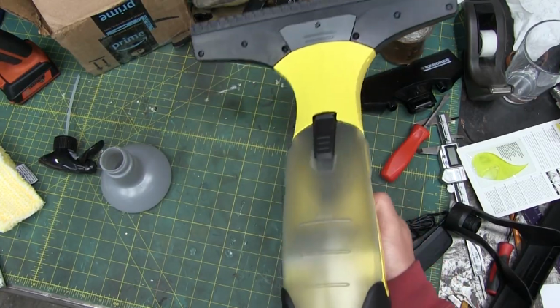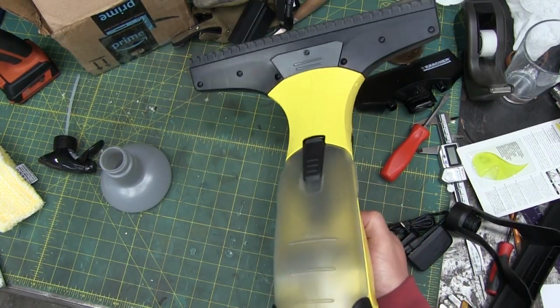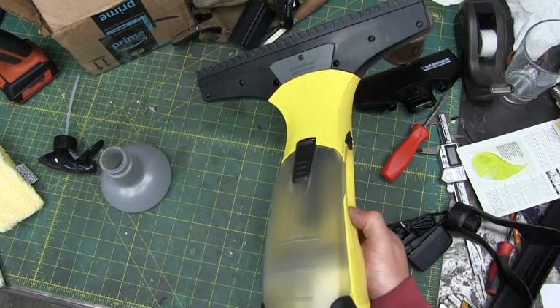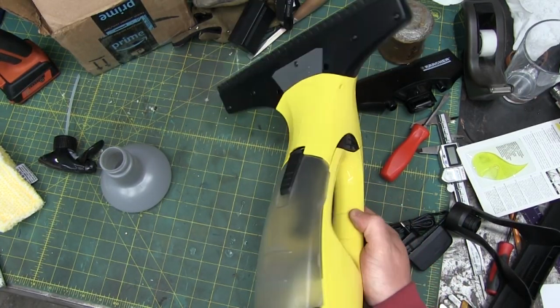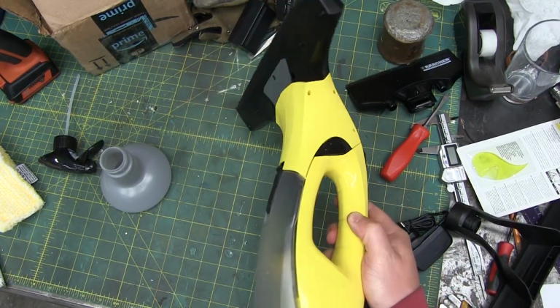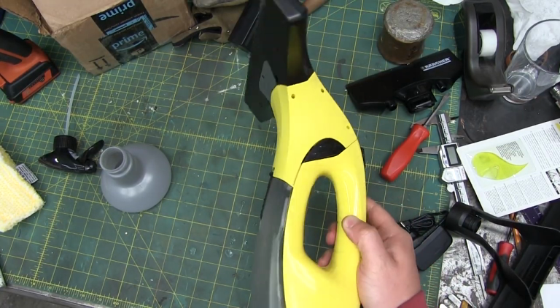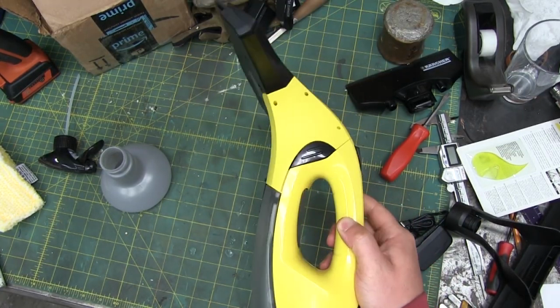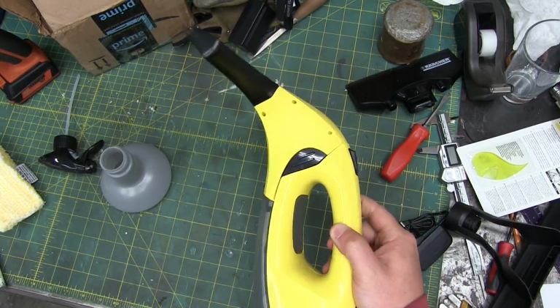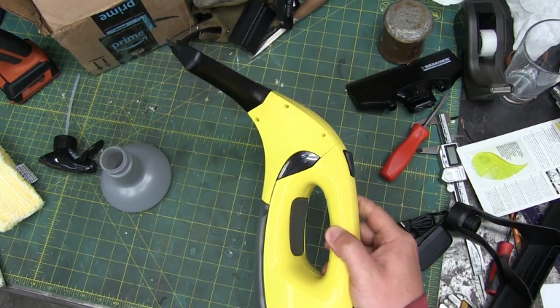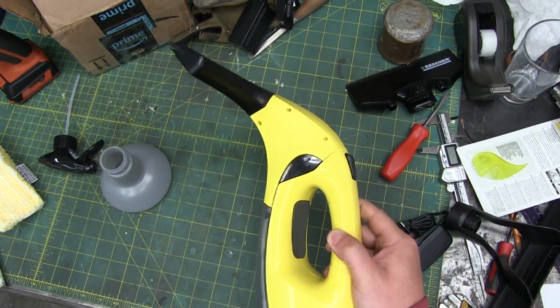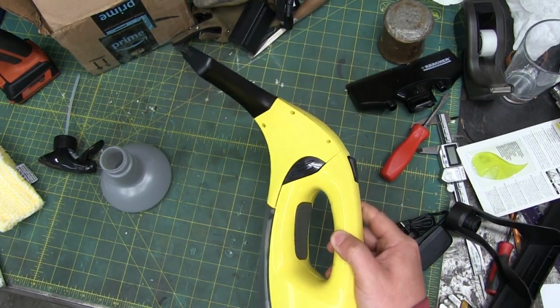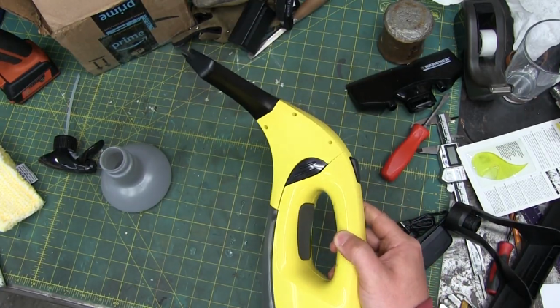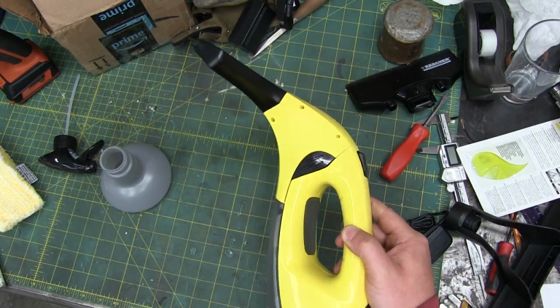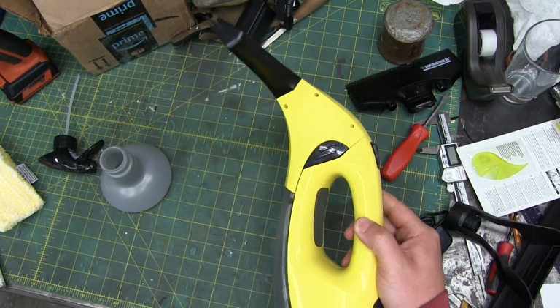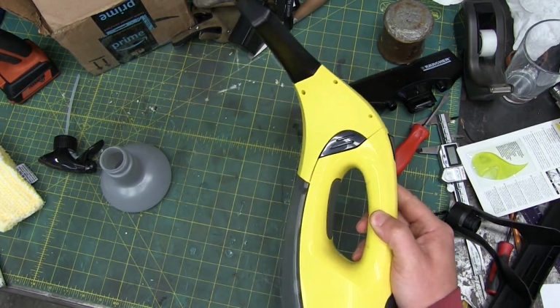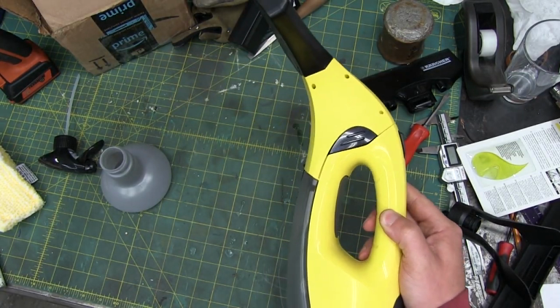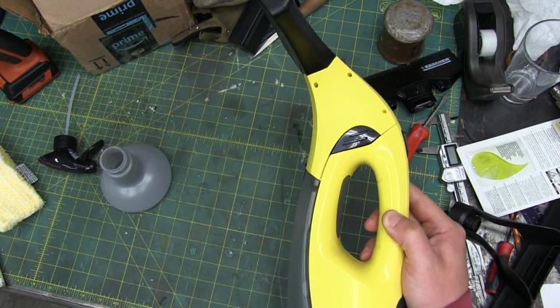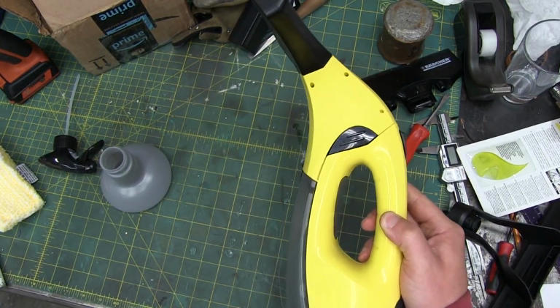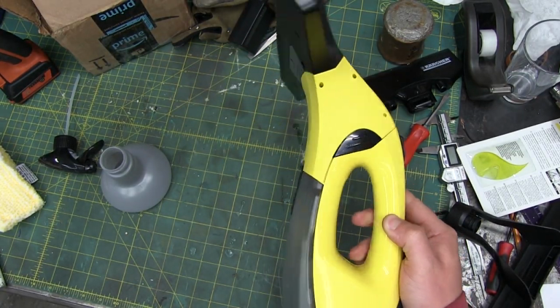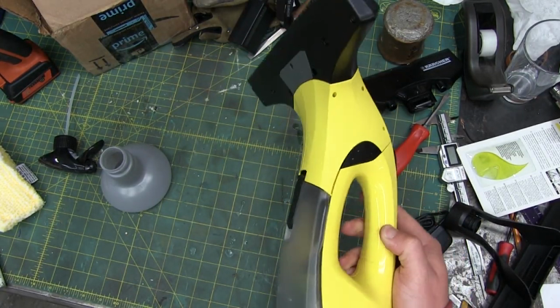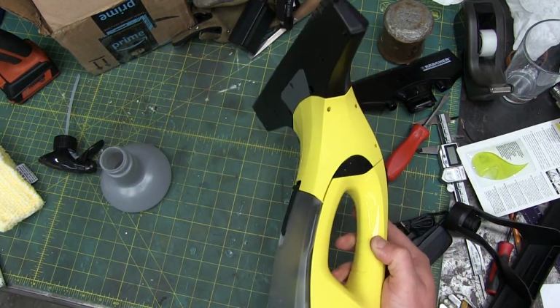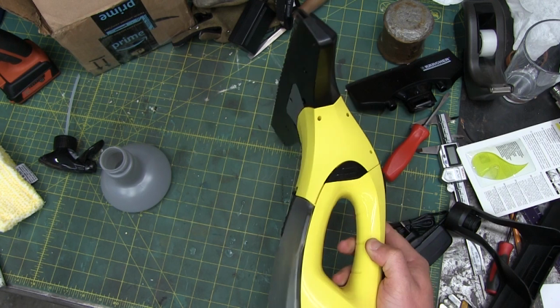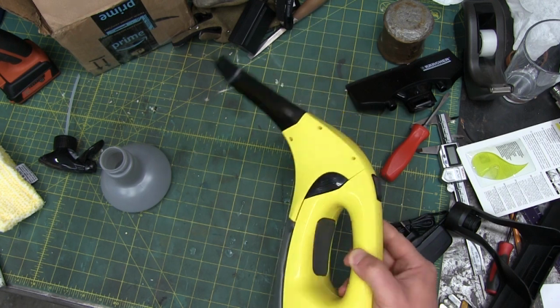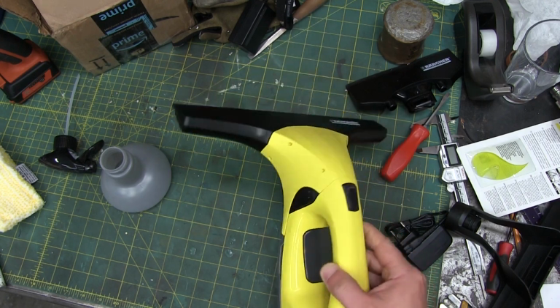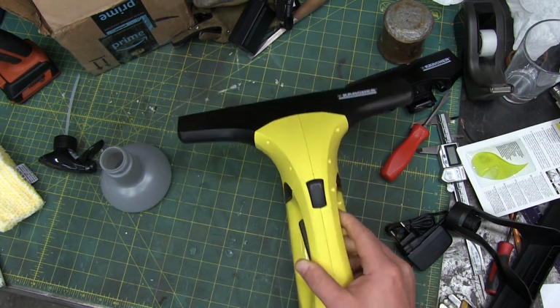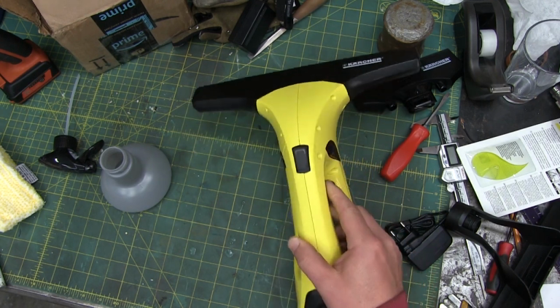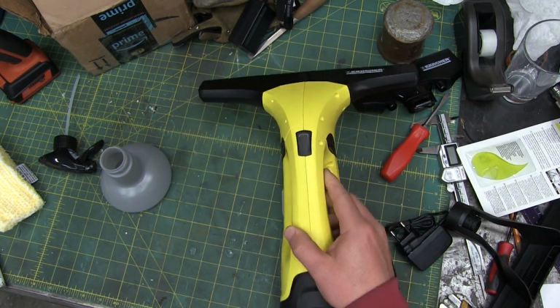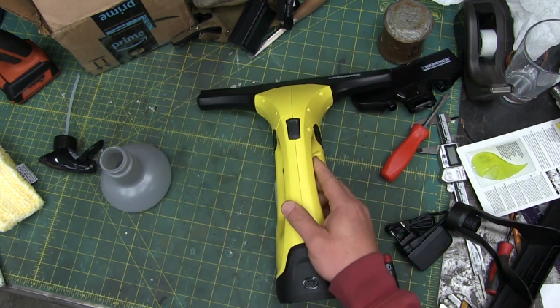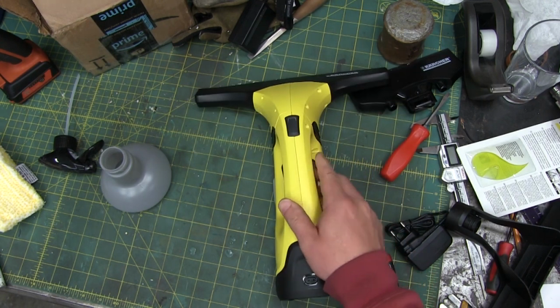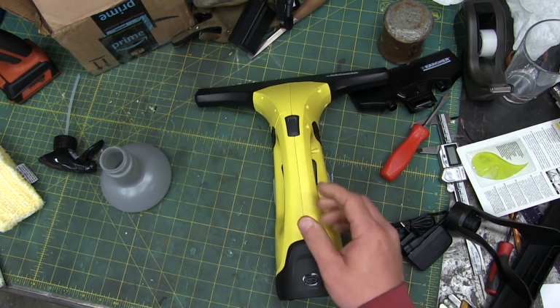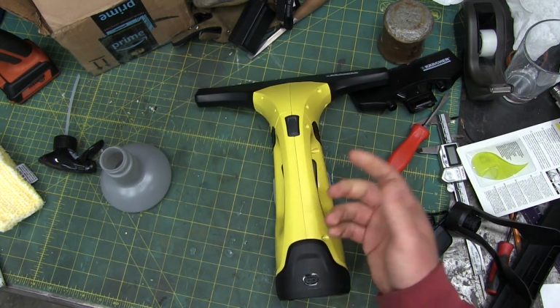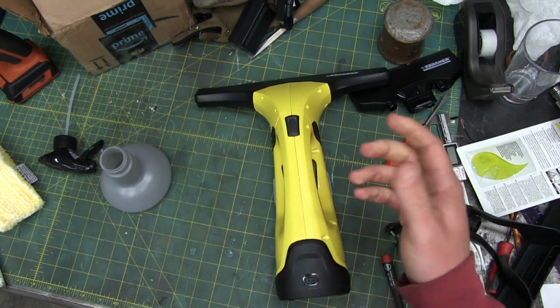On further review the play is reversed. What the something something do I know?